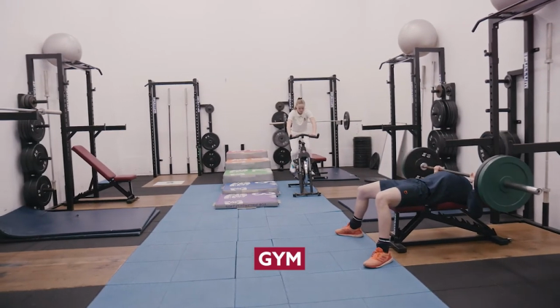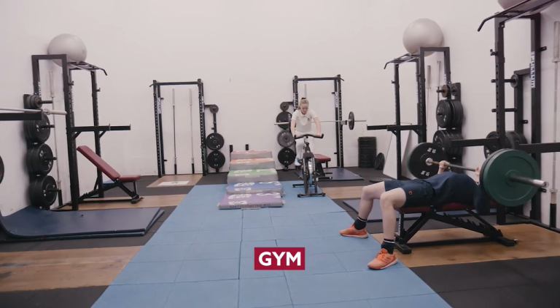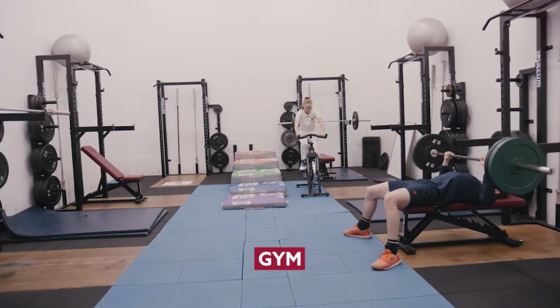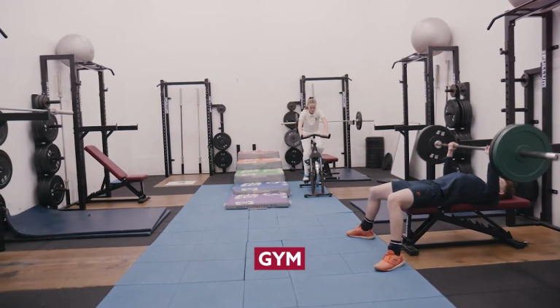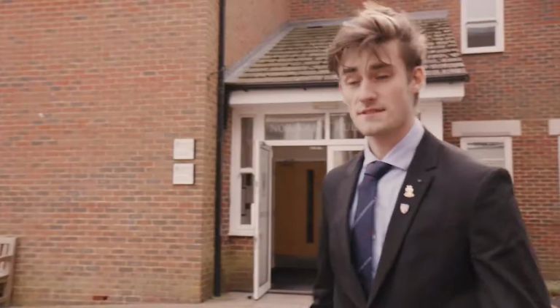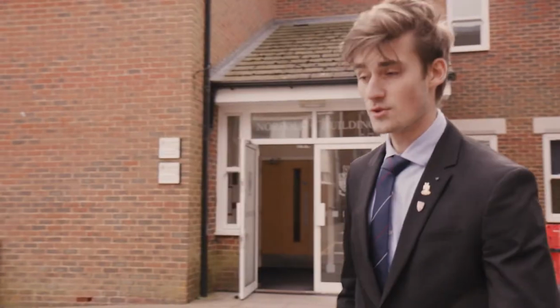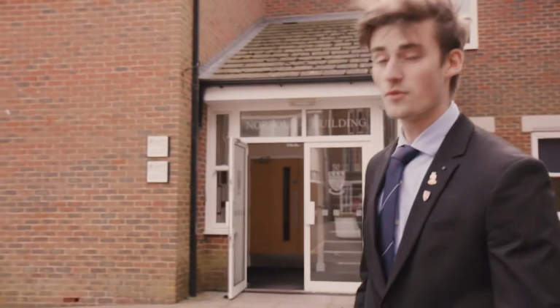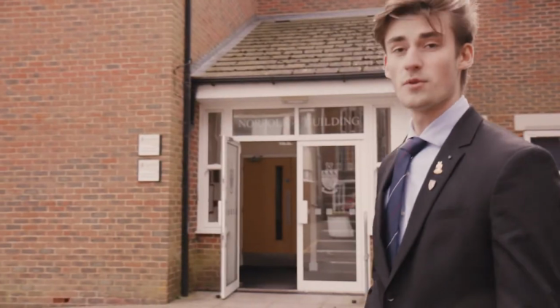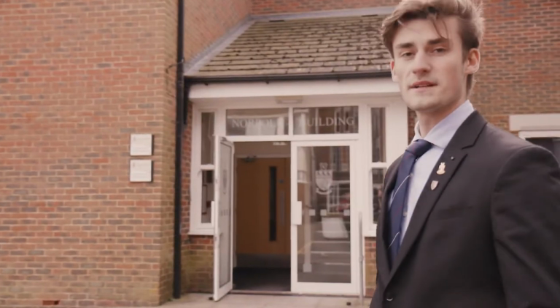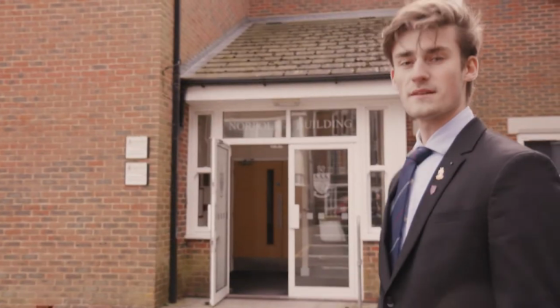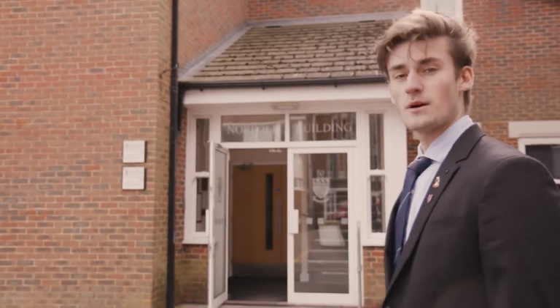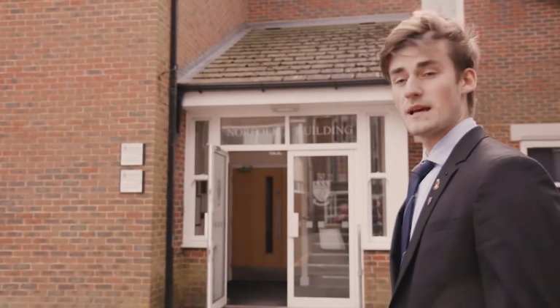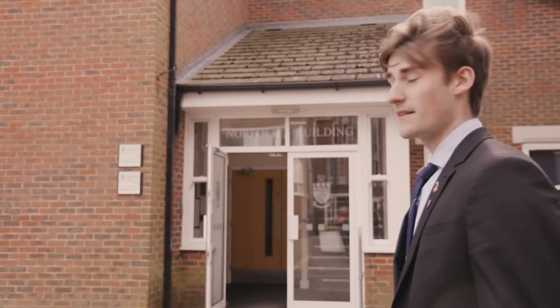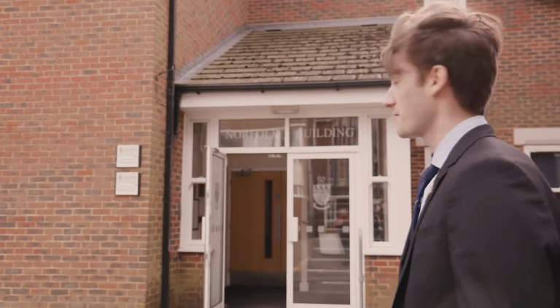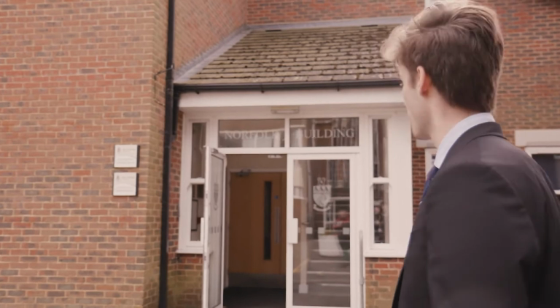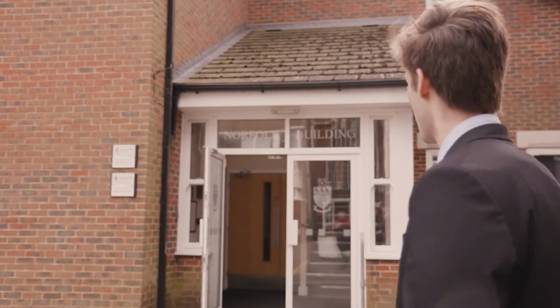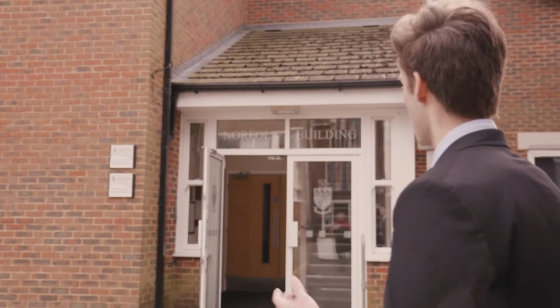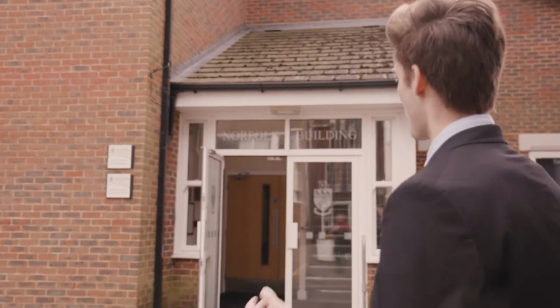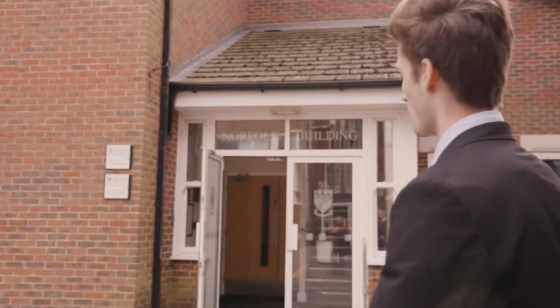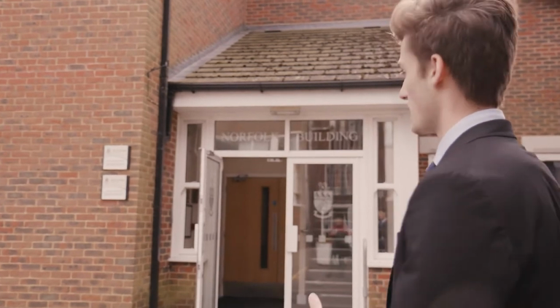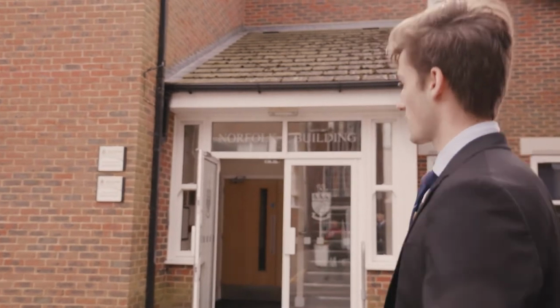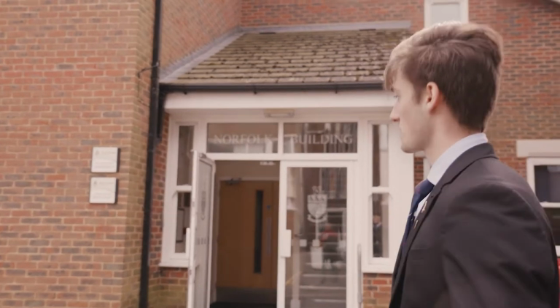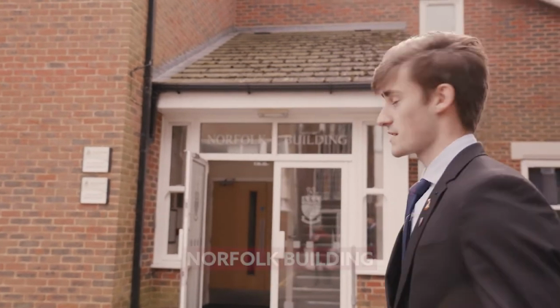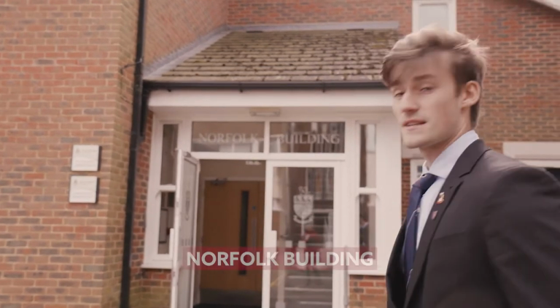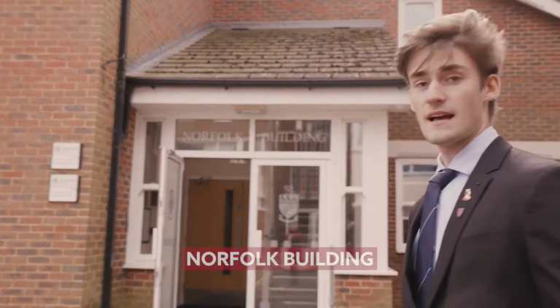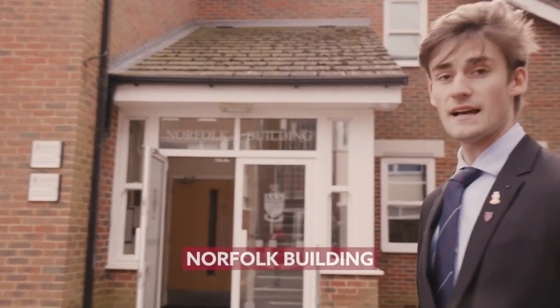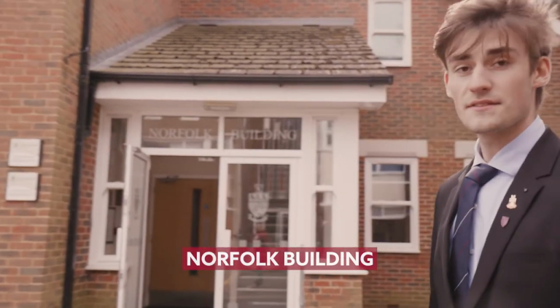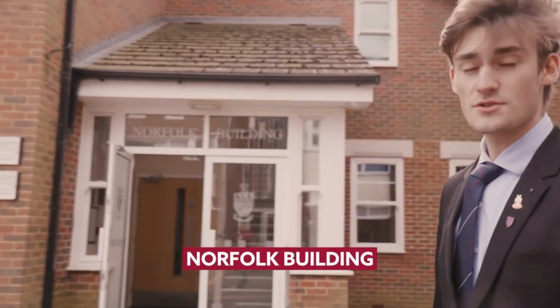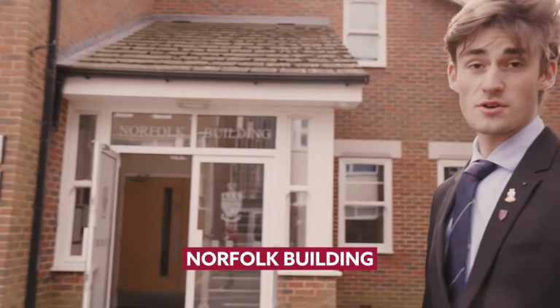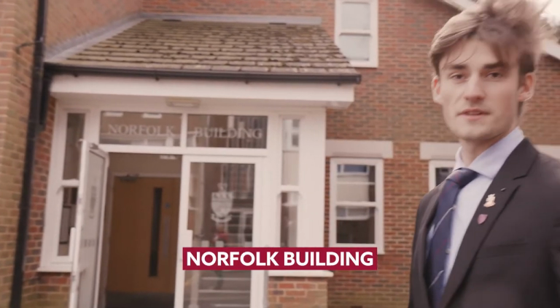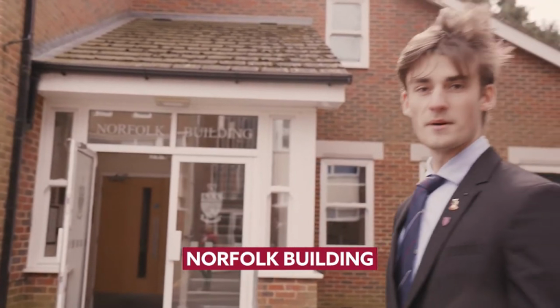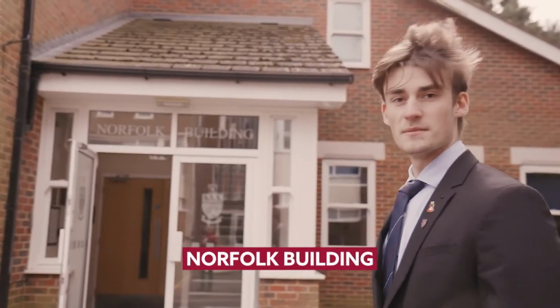This is the Norfolk building, where we have modern languages and the geography department.